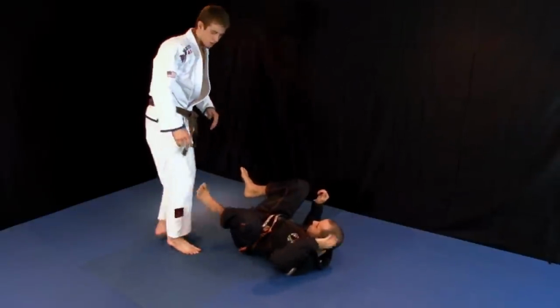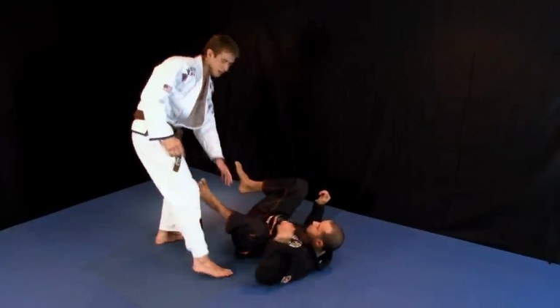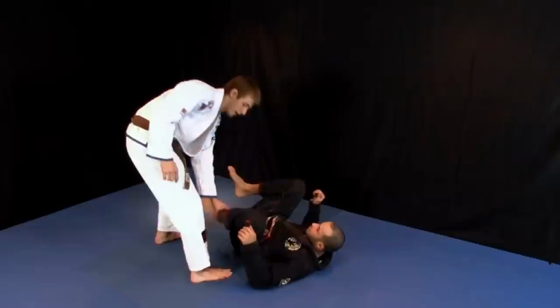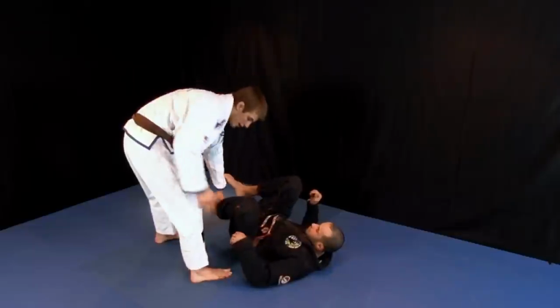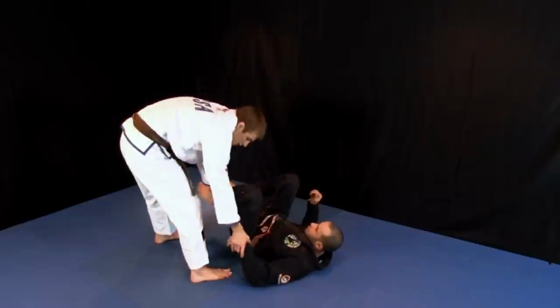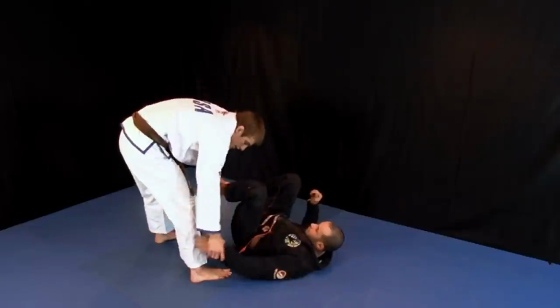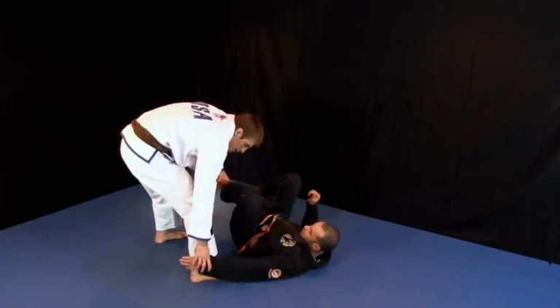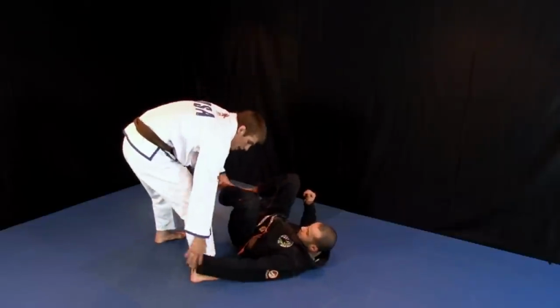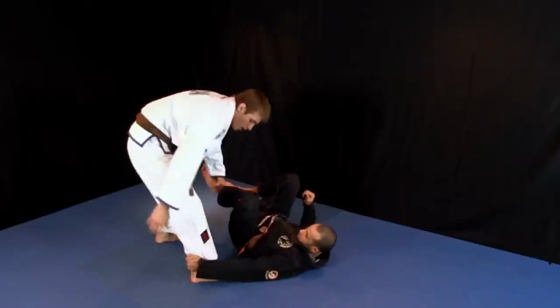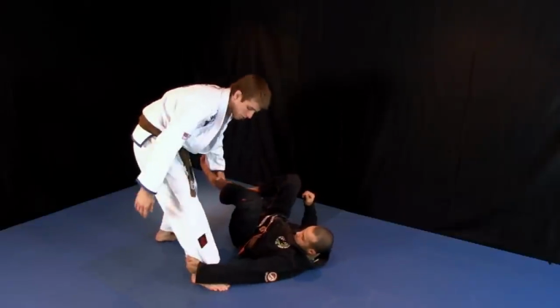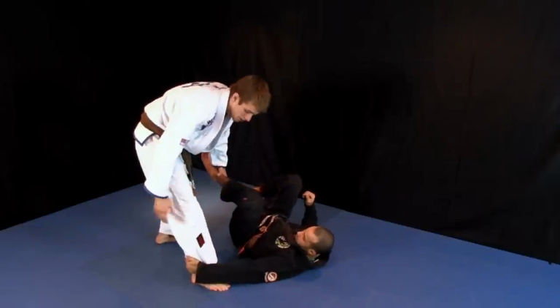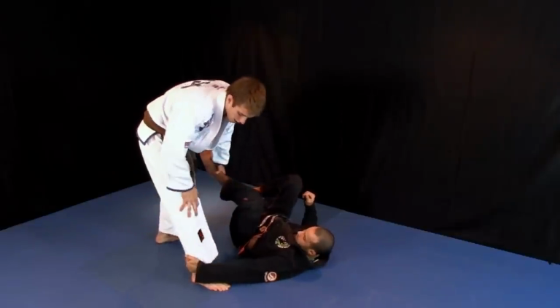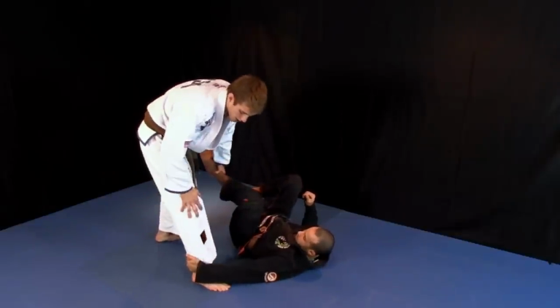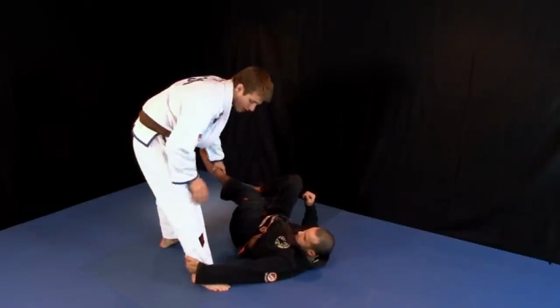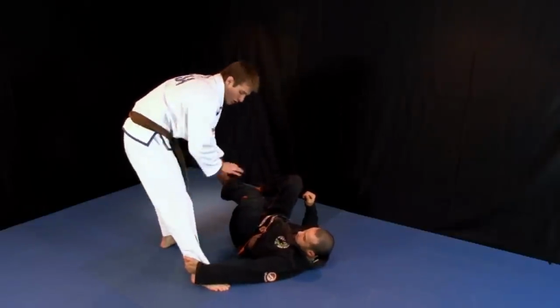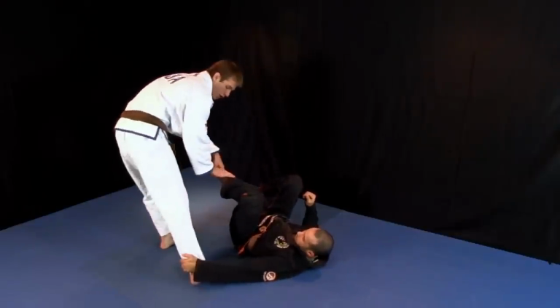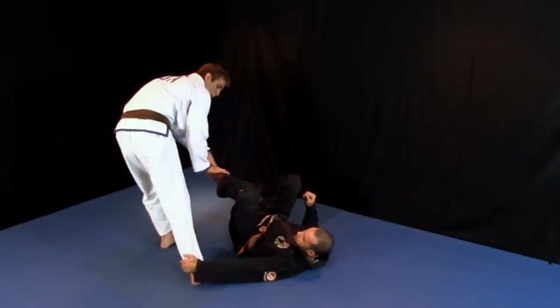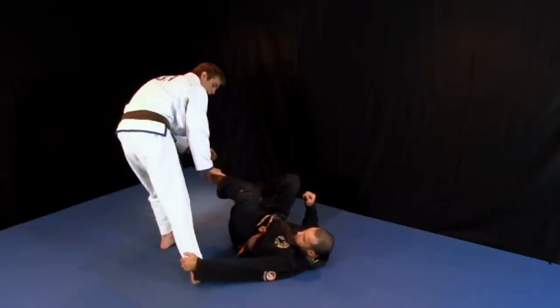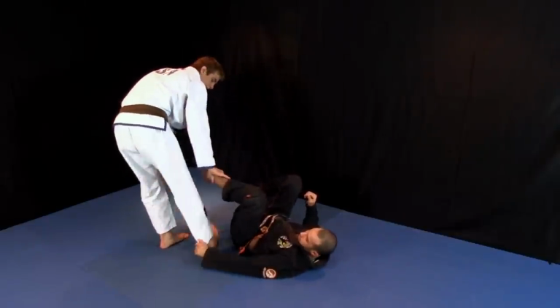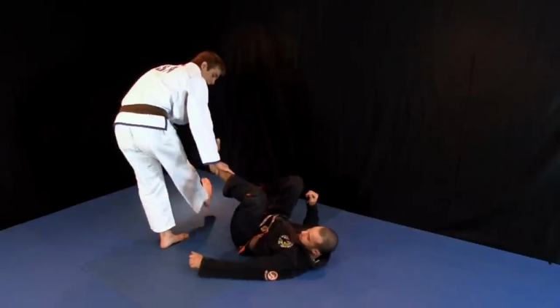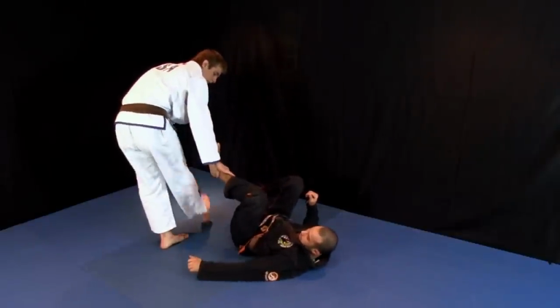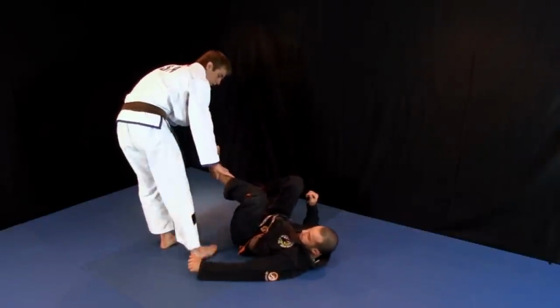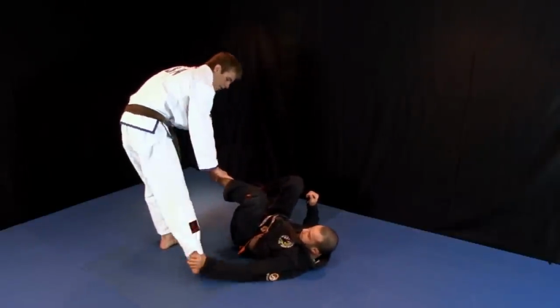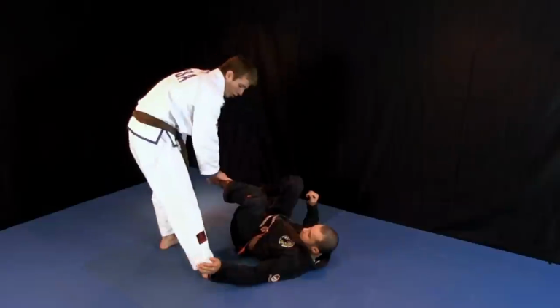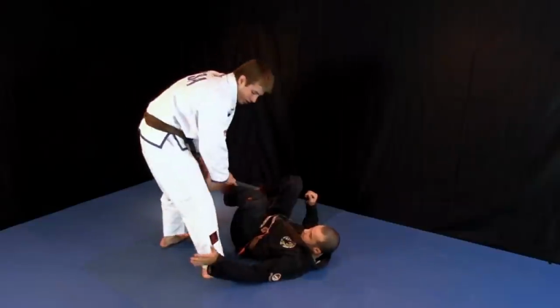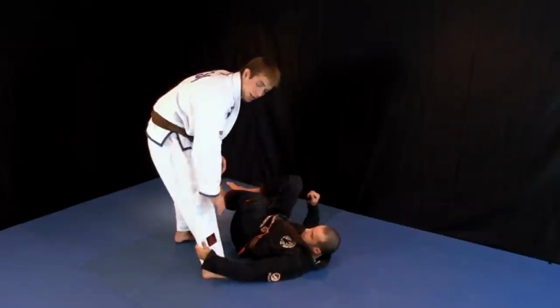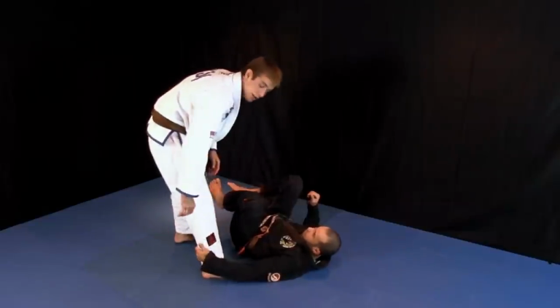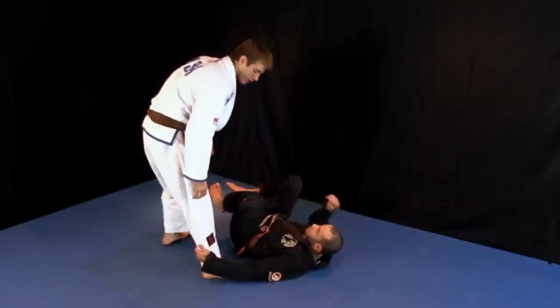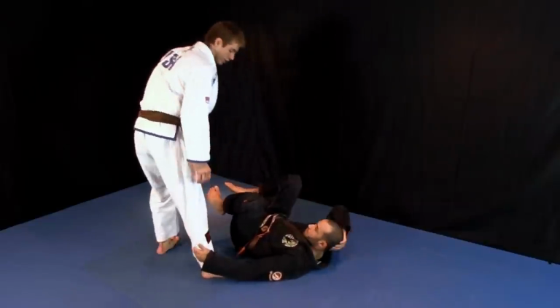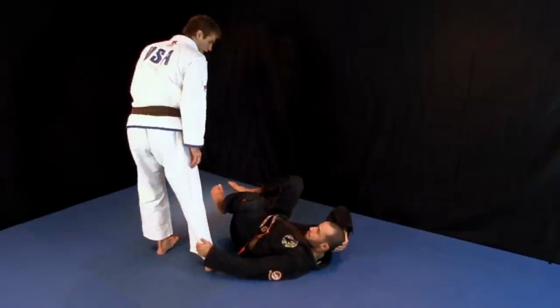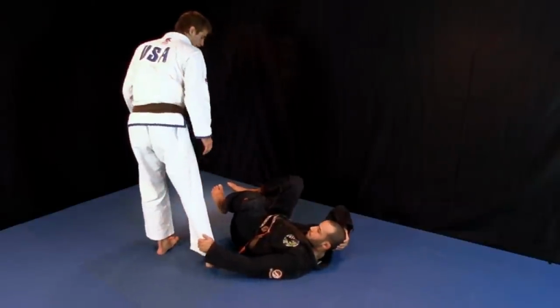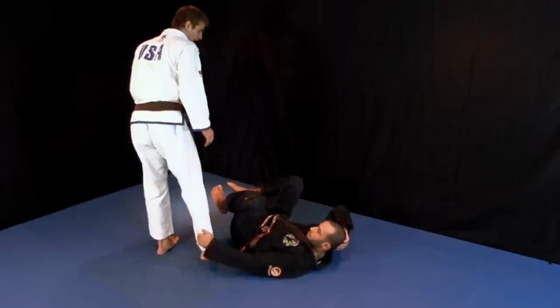Just grab my leg like this so we can see. All I'm doing there is just turning away and kicking off. So there's nothing really holding me once I turn my leg like that.